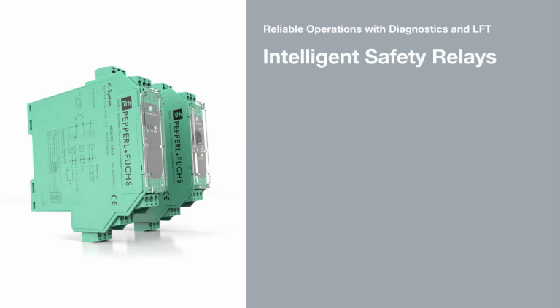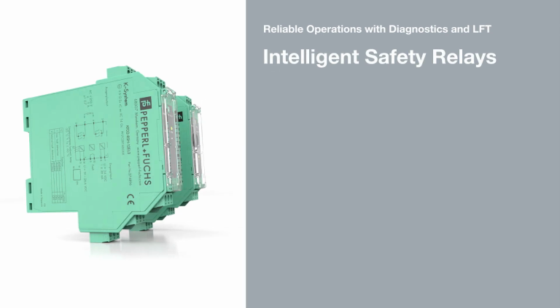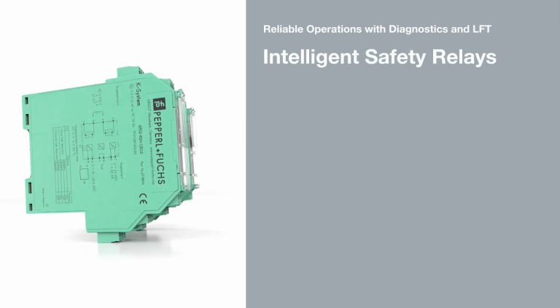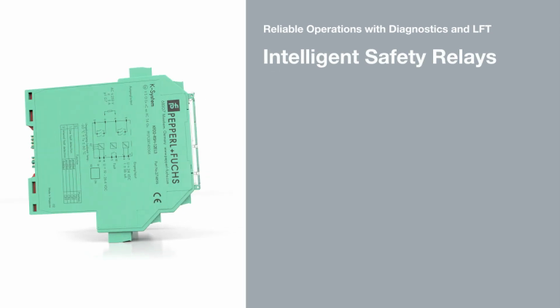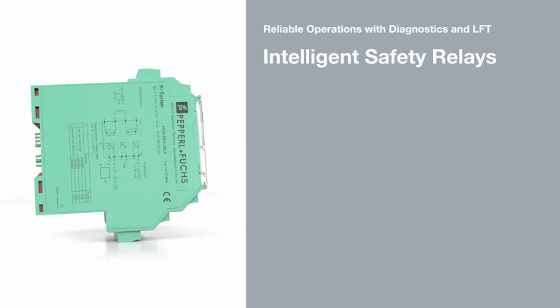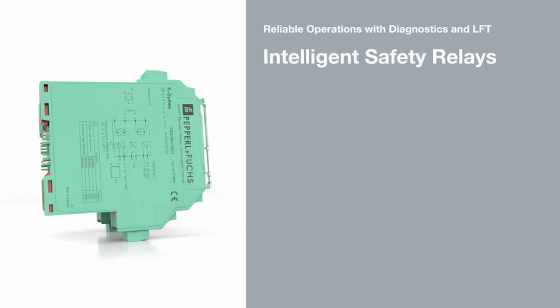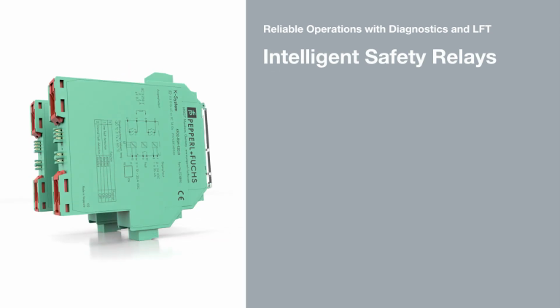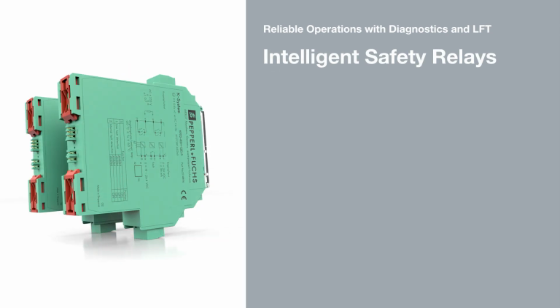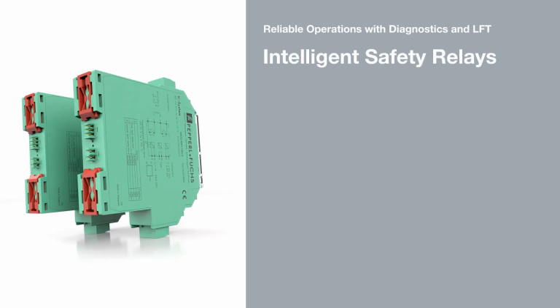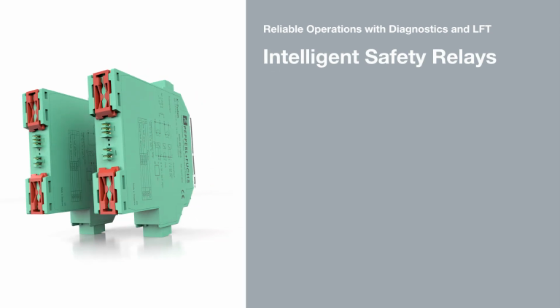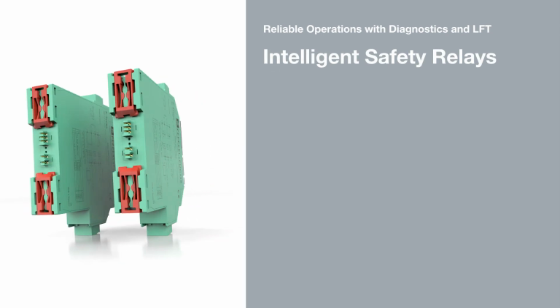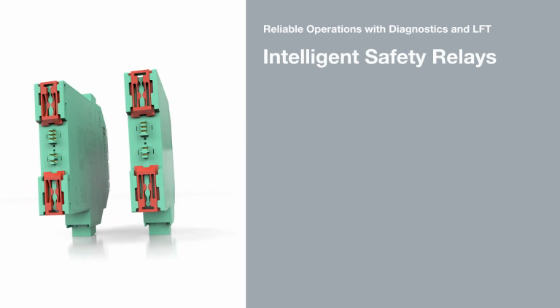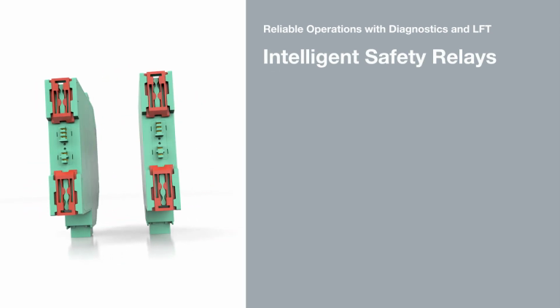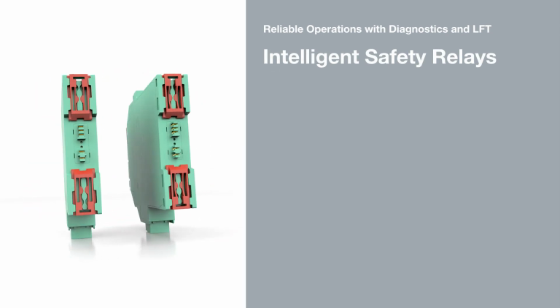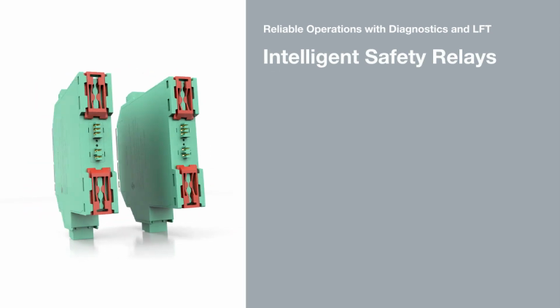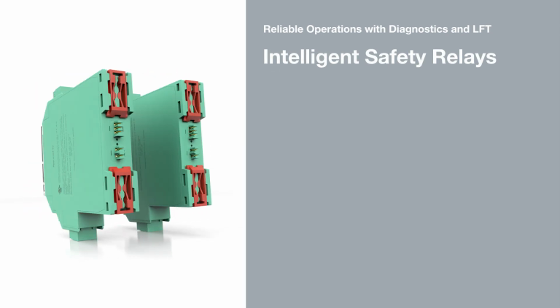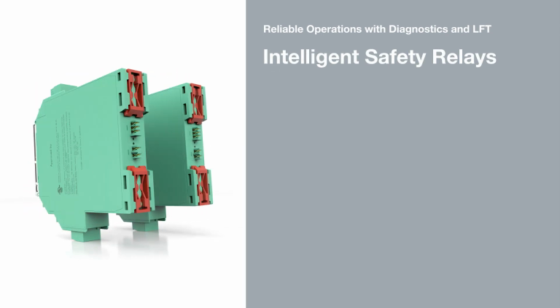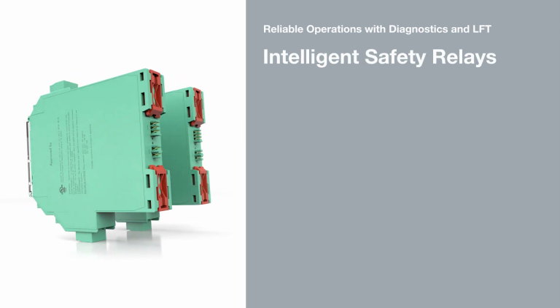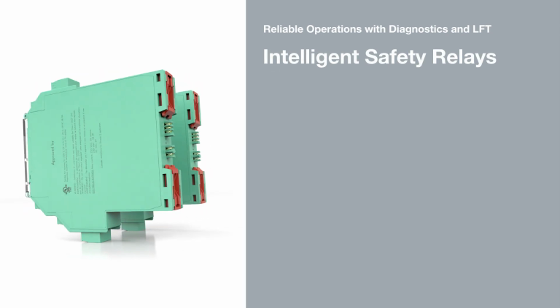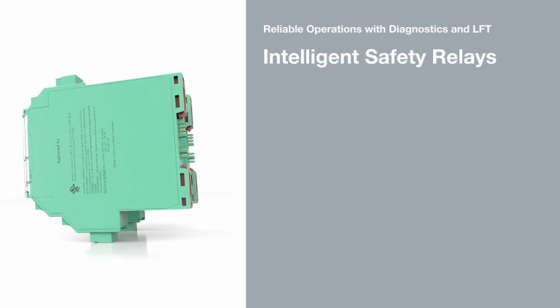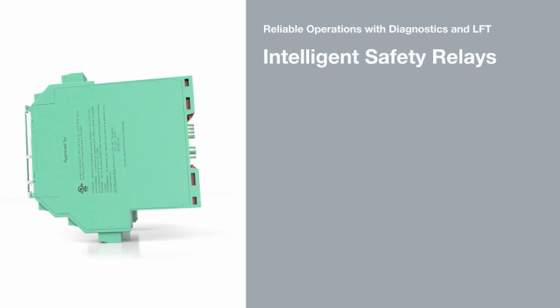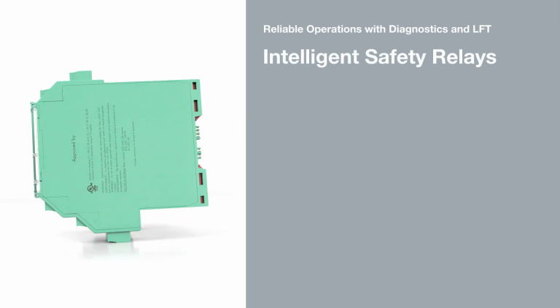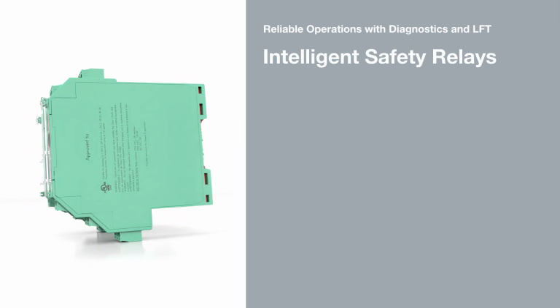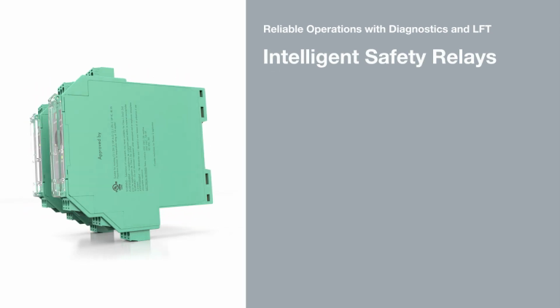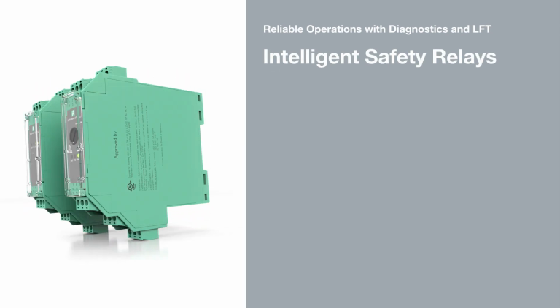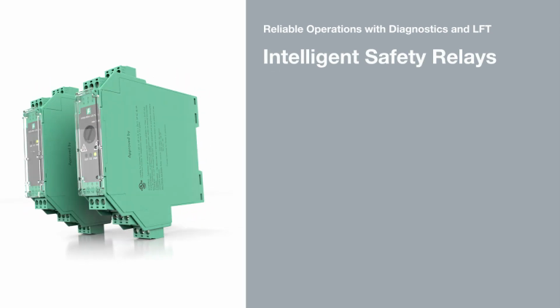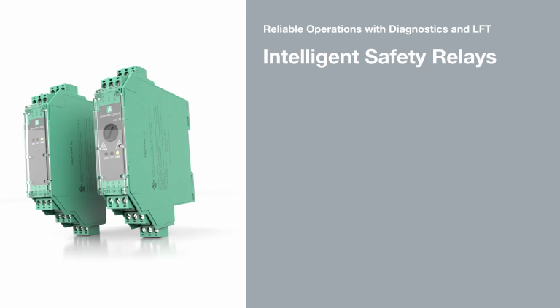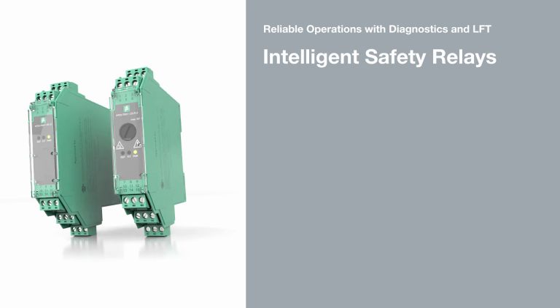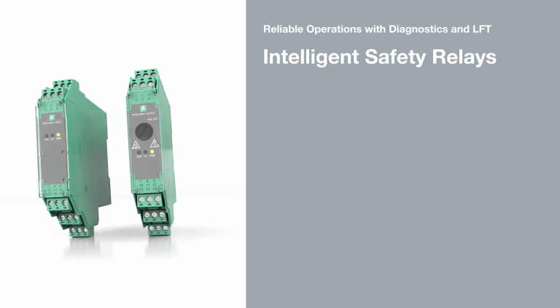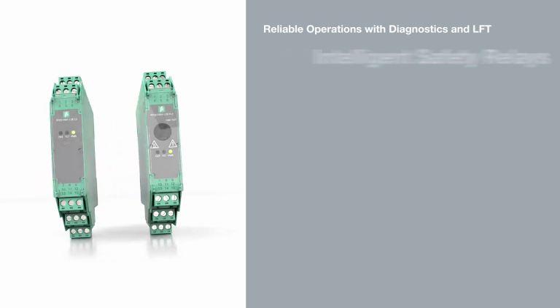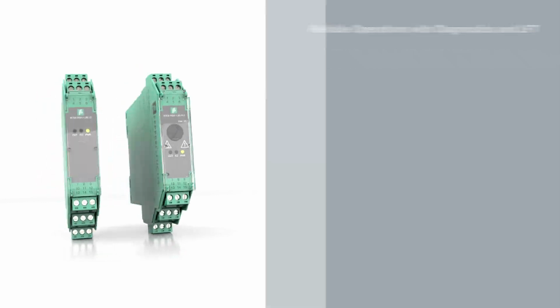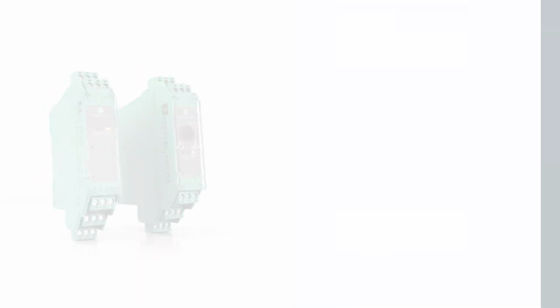Intelligent Safety Relays with Diagnostics and Line Fault Transparency for Safe Switching.